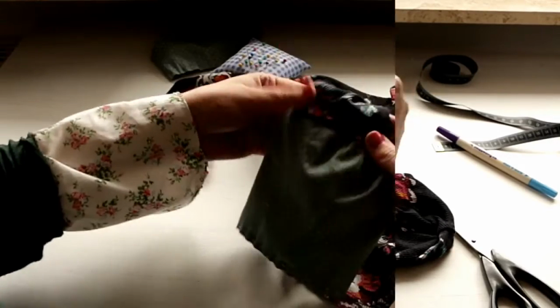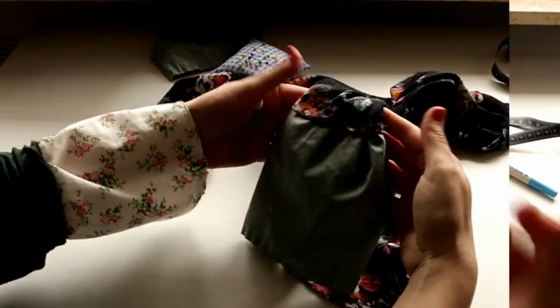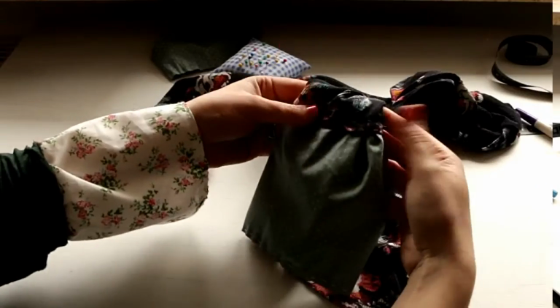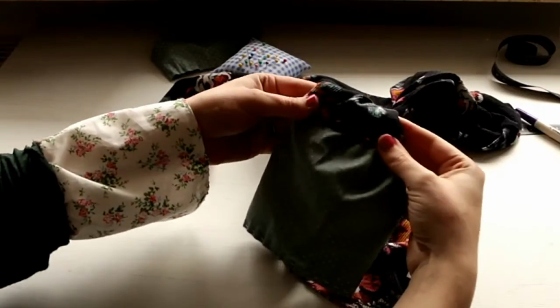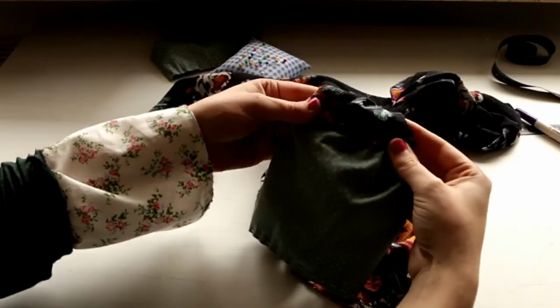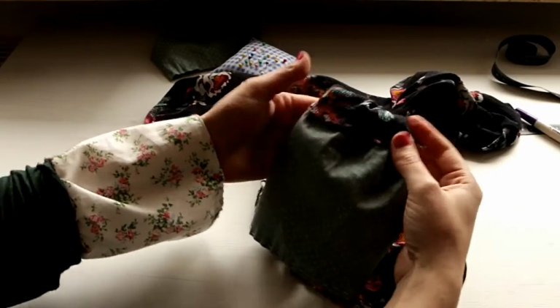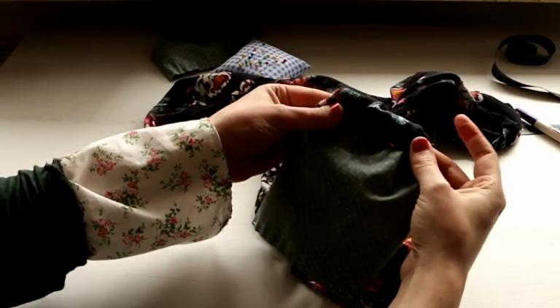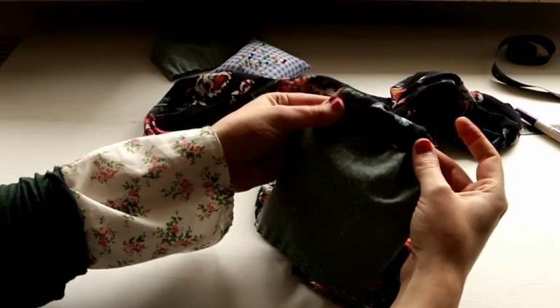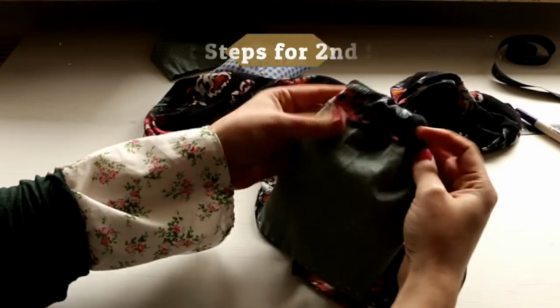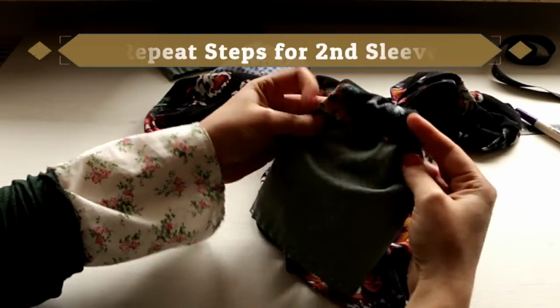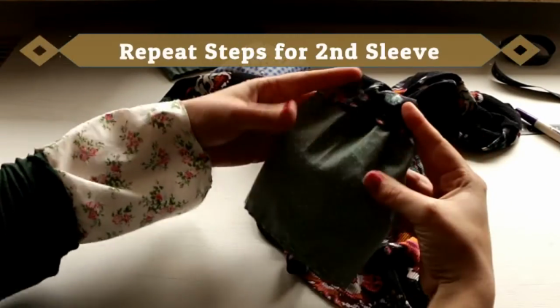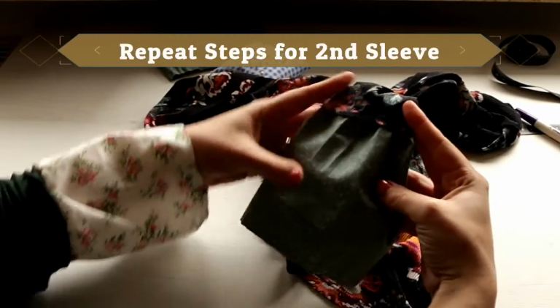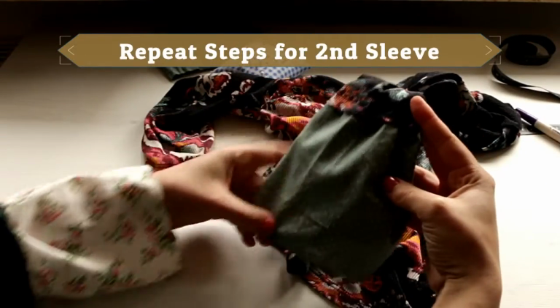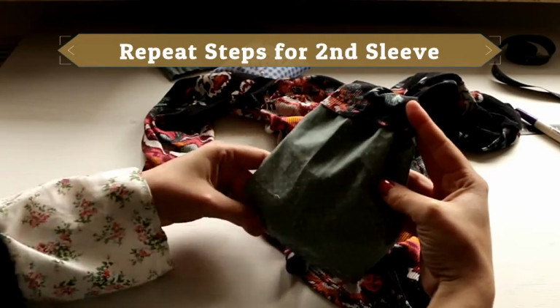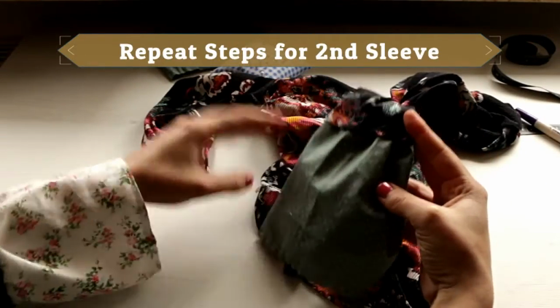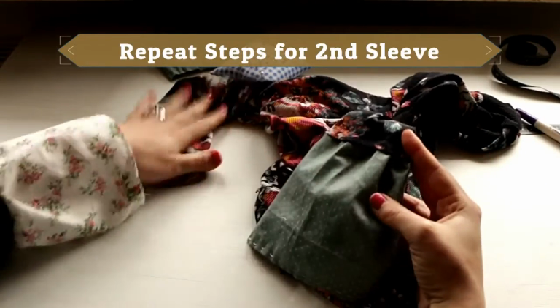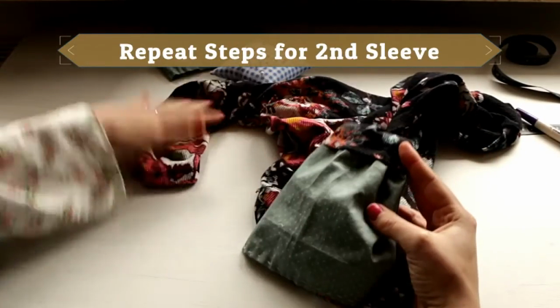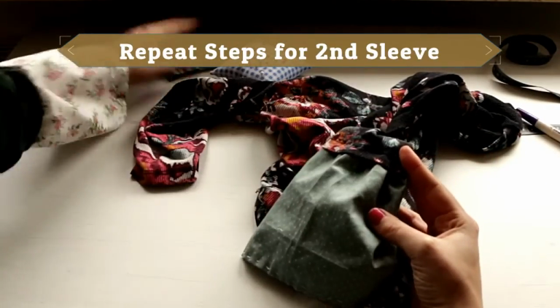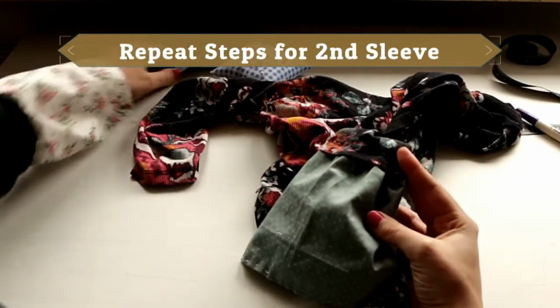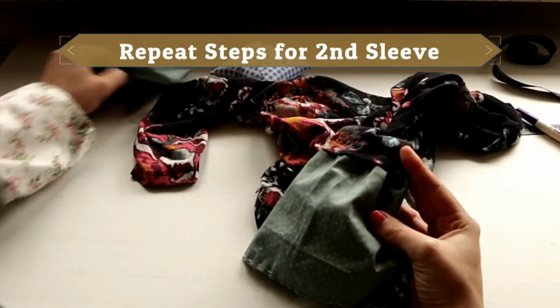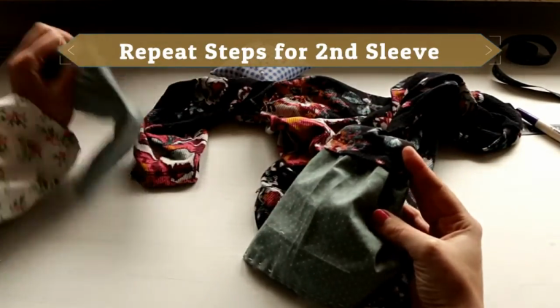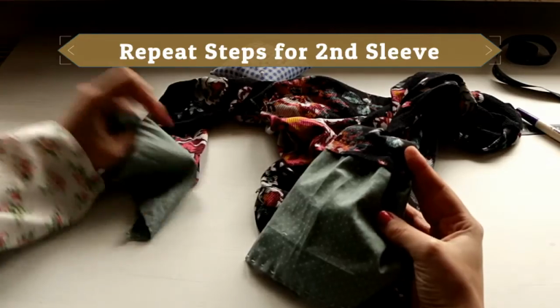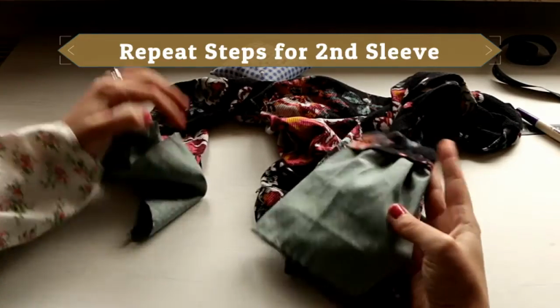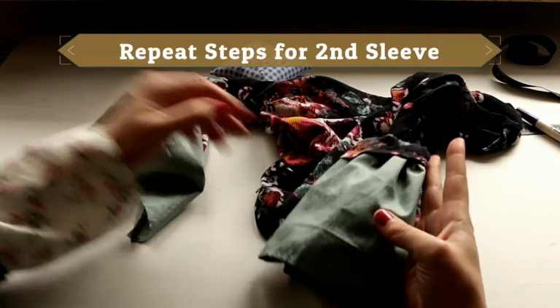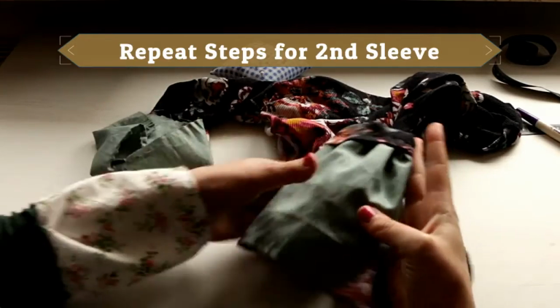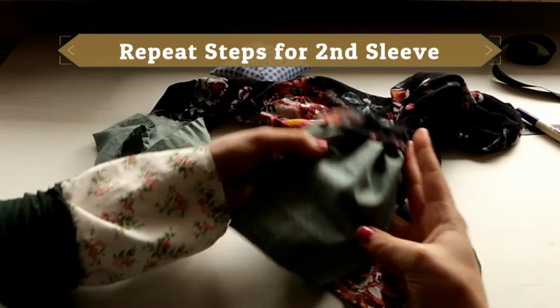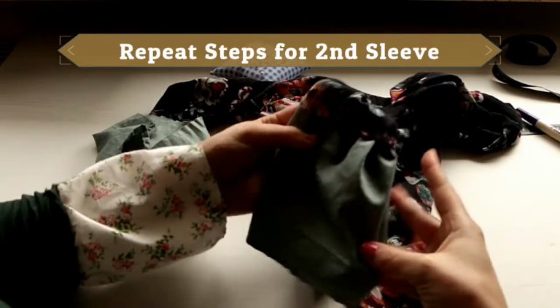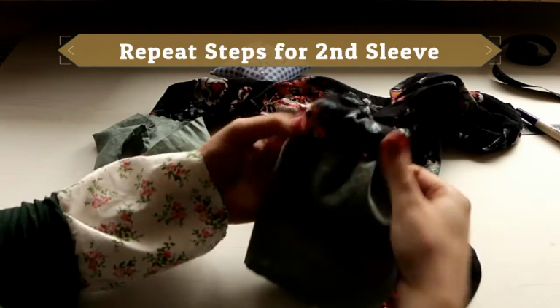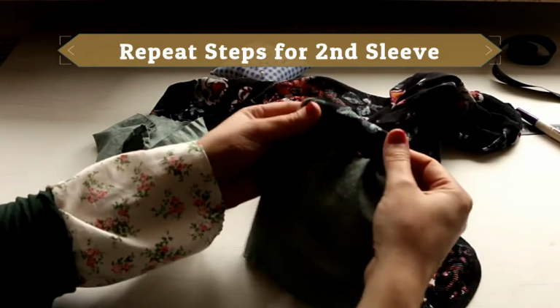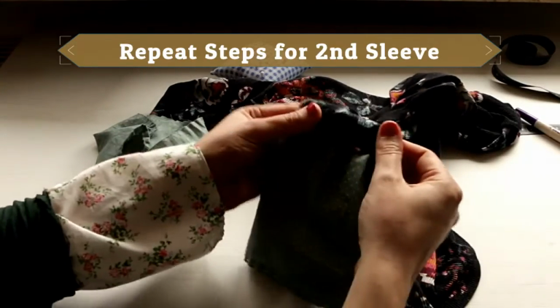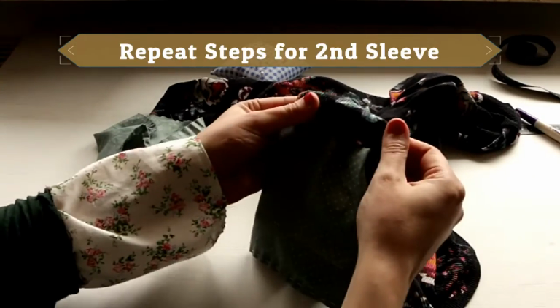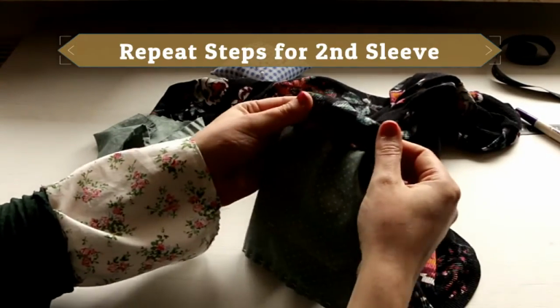So this is the first sleeve done by hand, and now we're going to do the same thing for the second sleeve using the other patch of fabric.